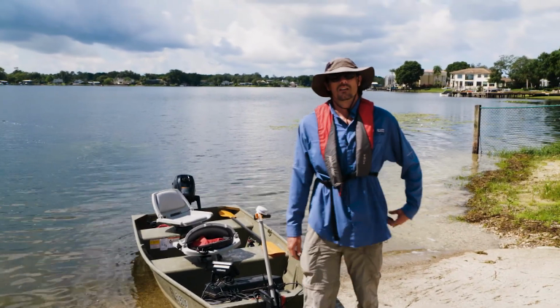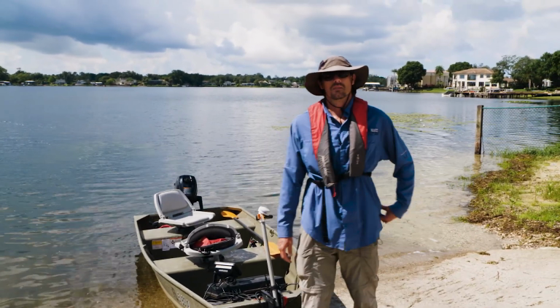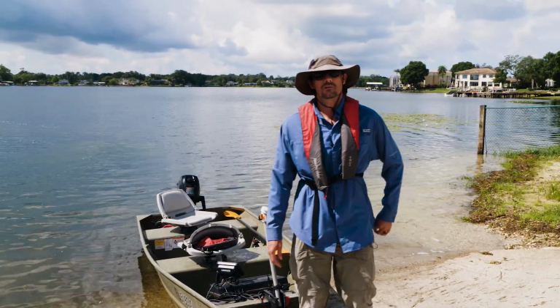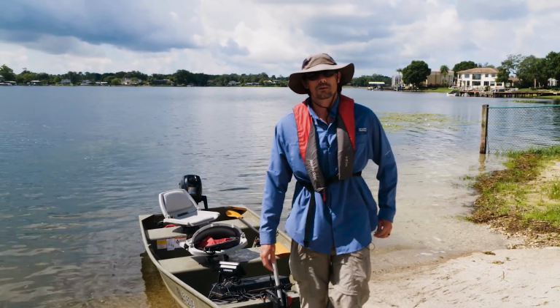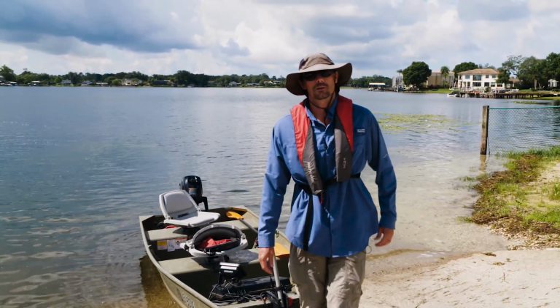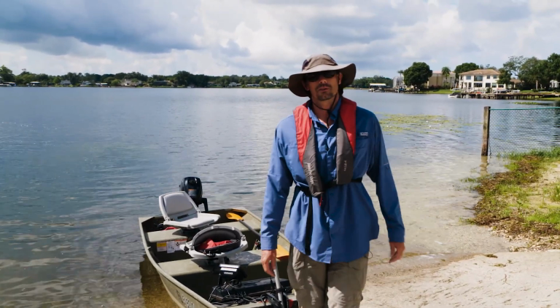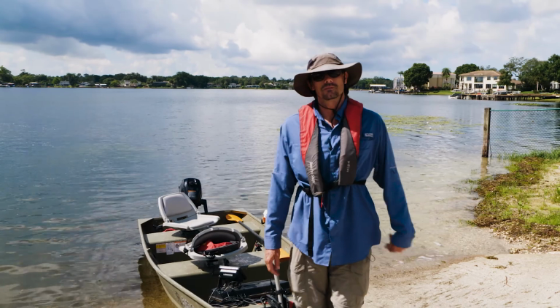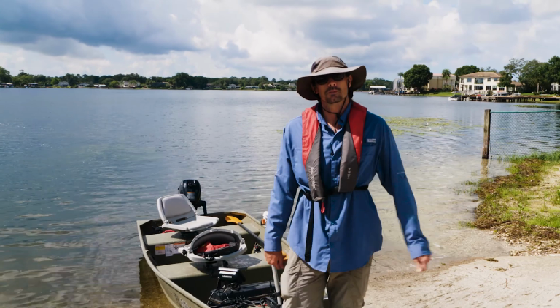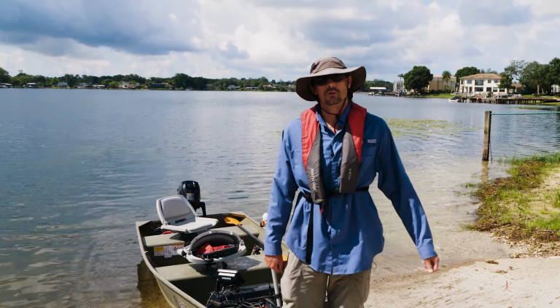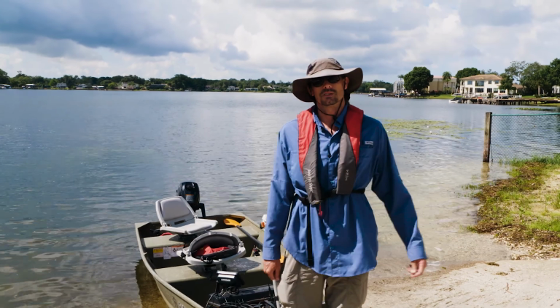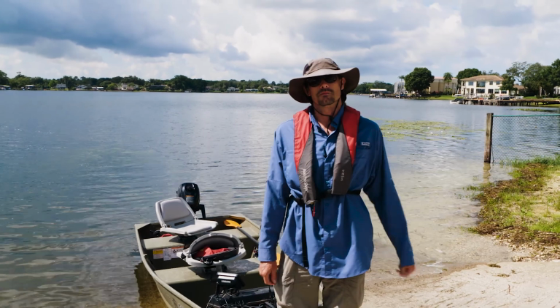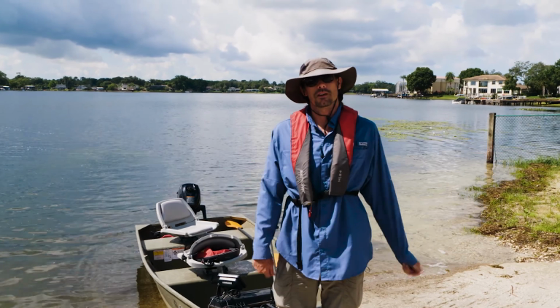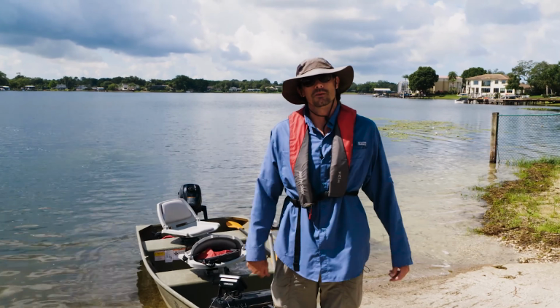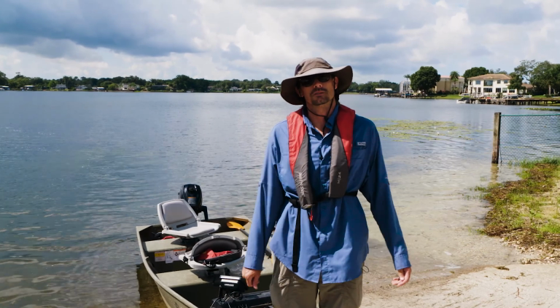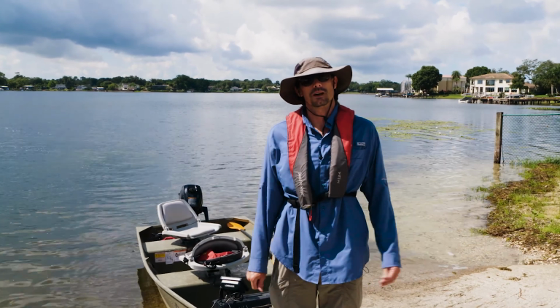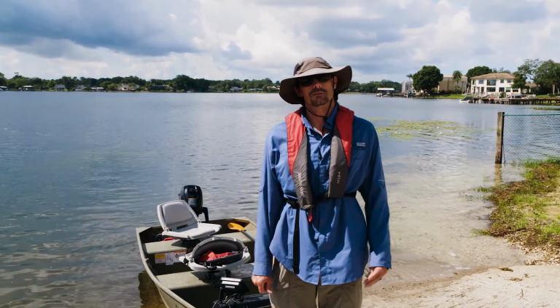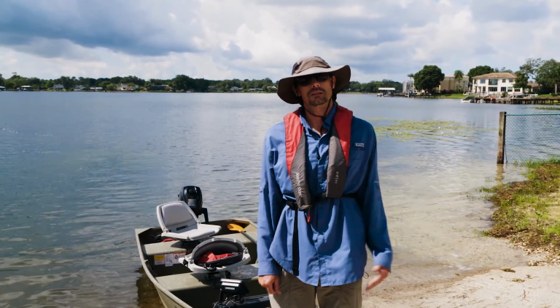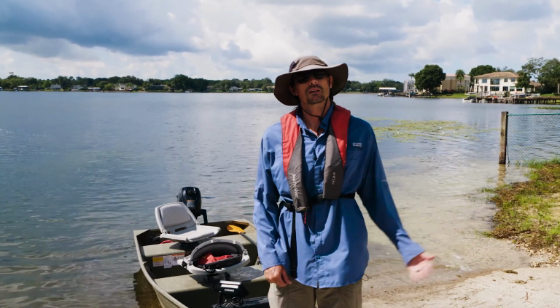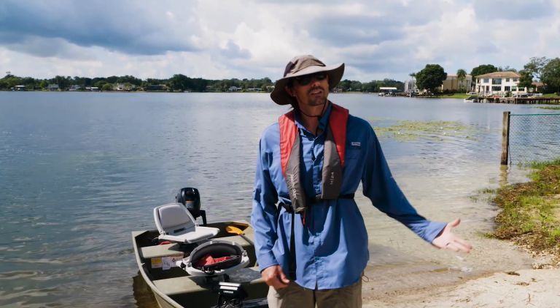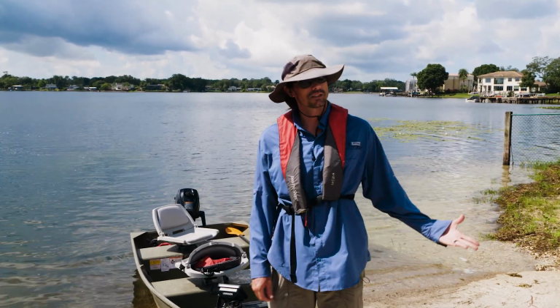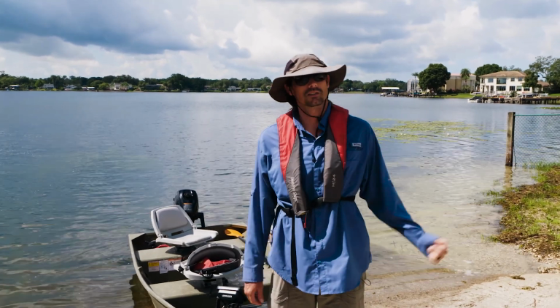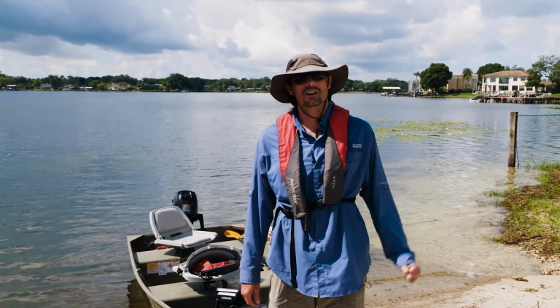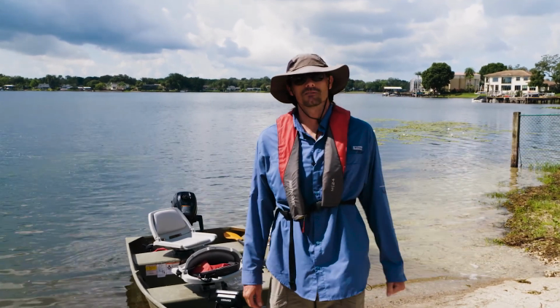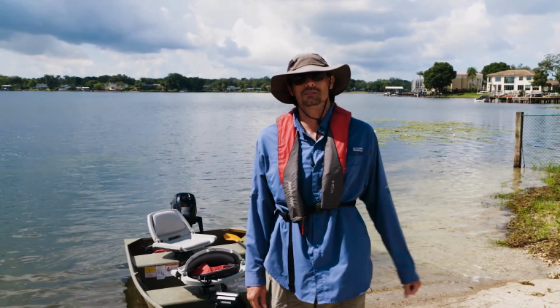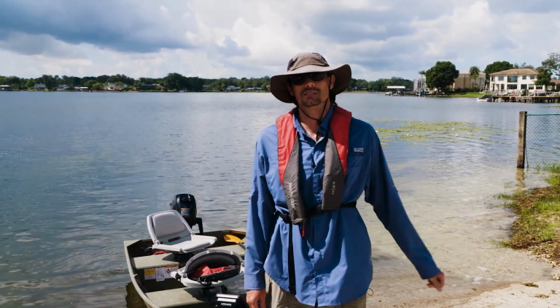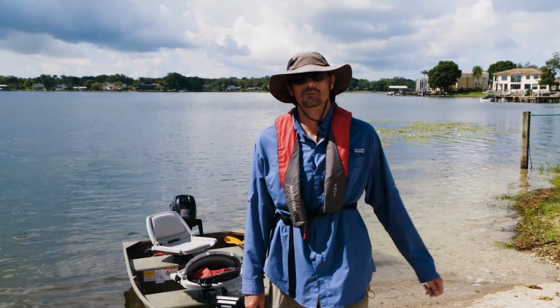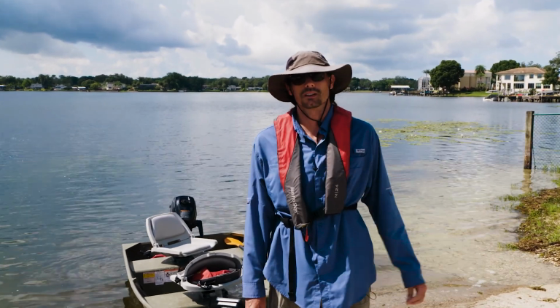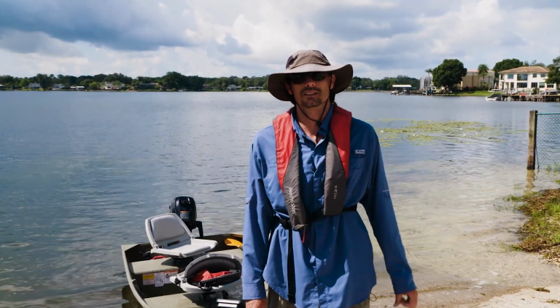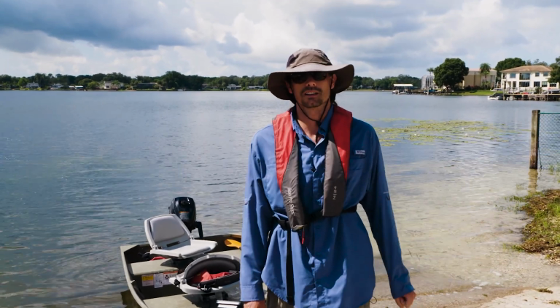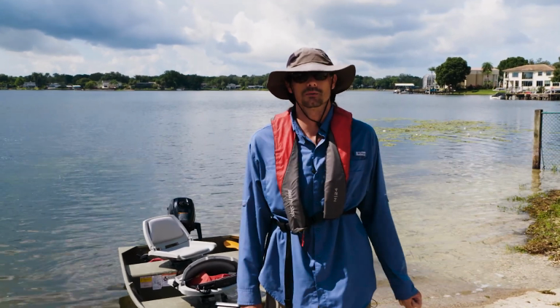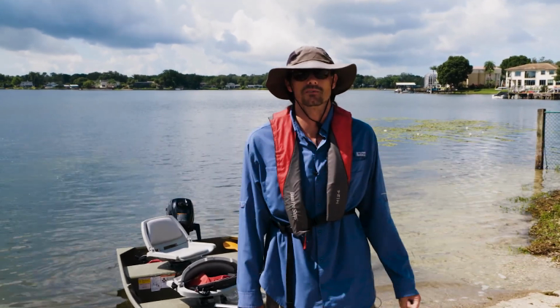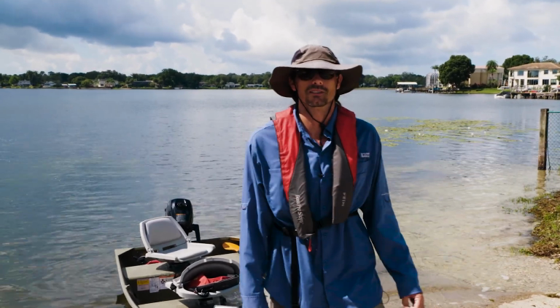That'll wrap up our field portion of bathymetric mapping. Let's go to the office and see what kind of data we found.